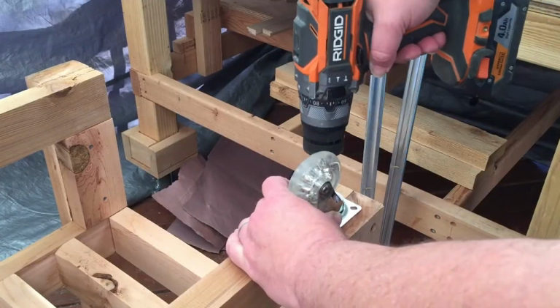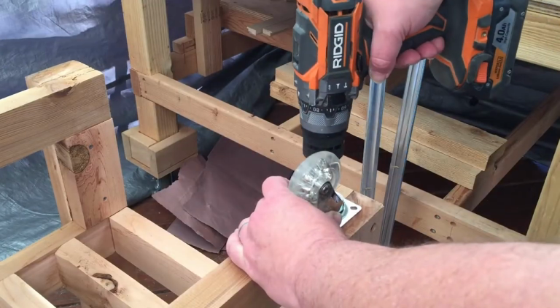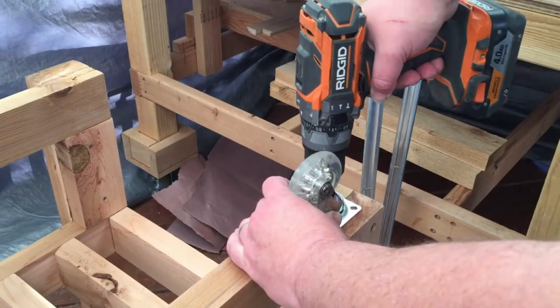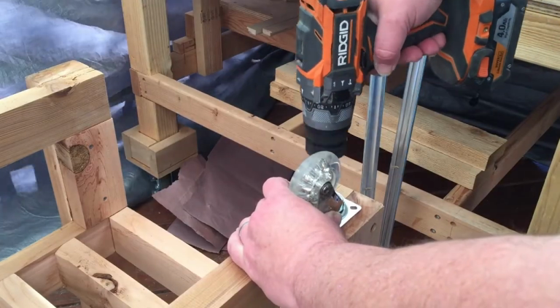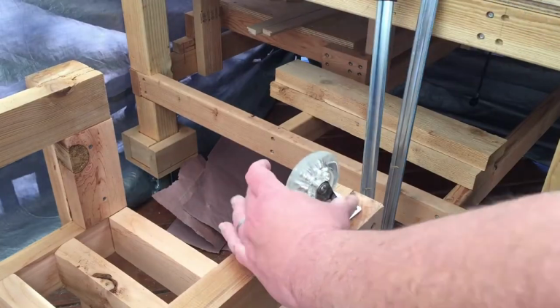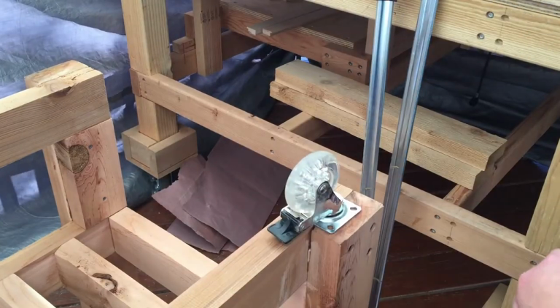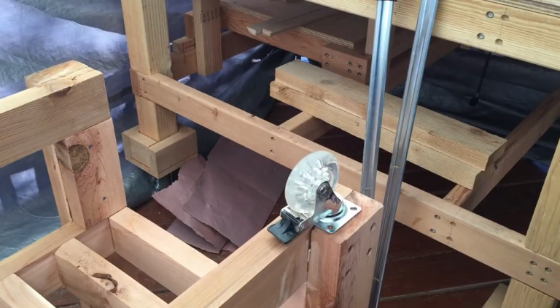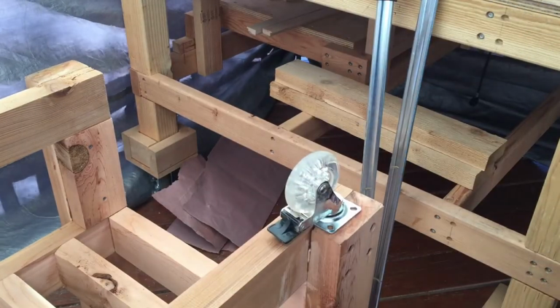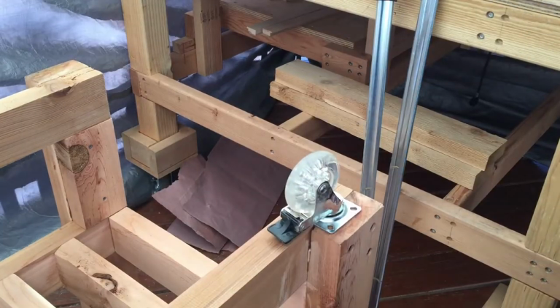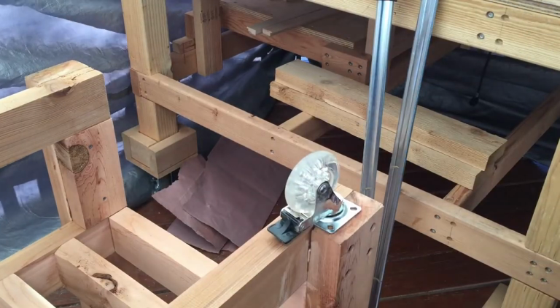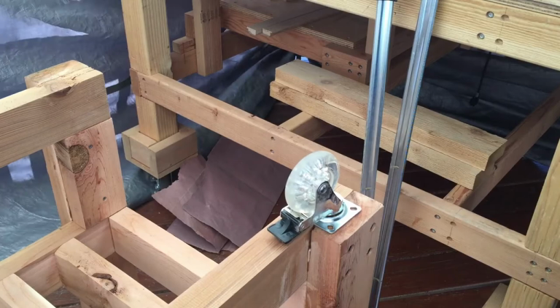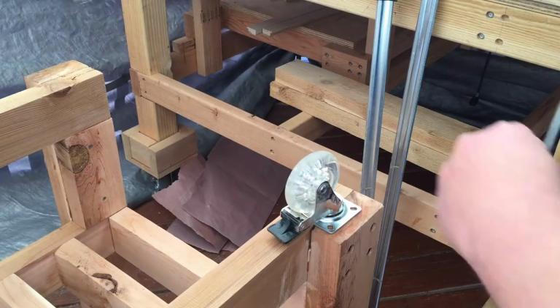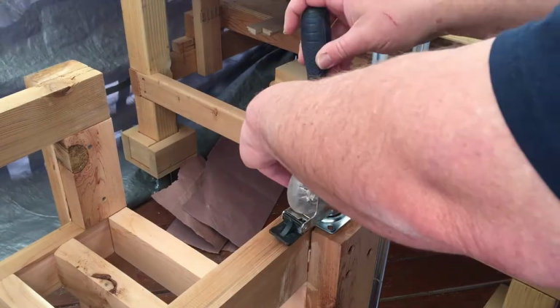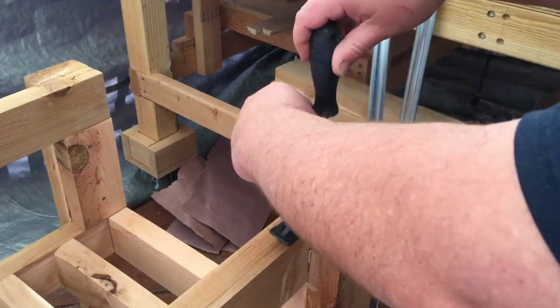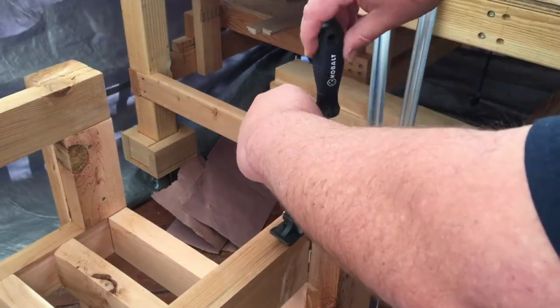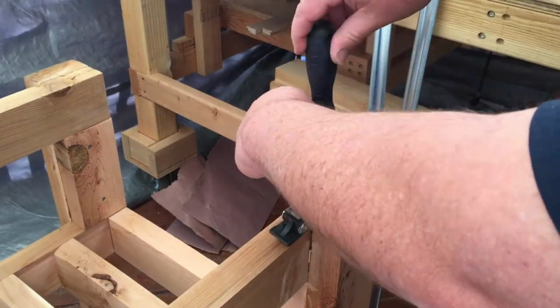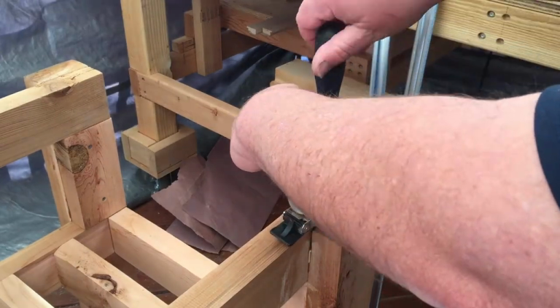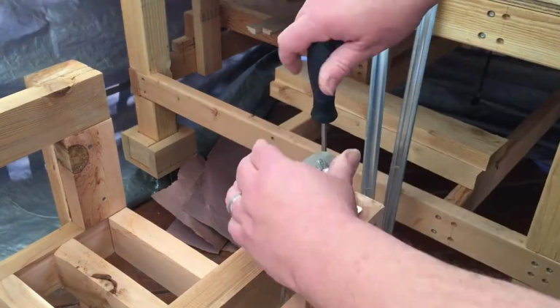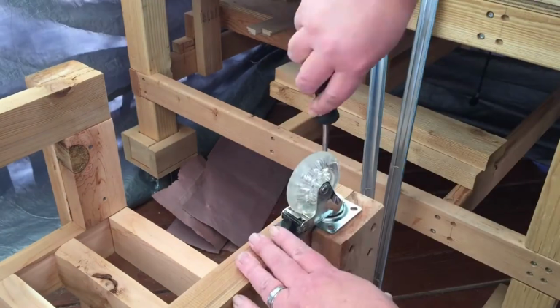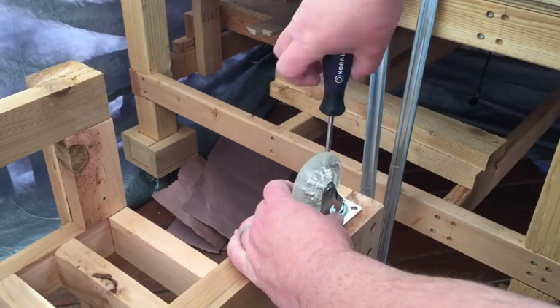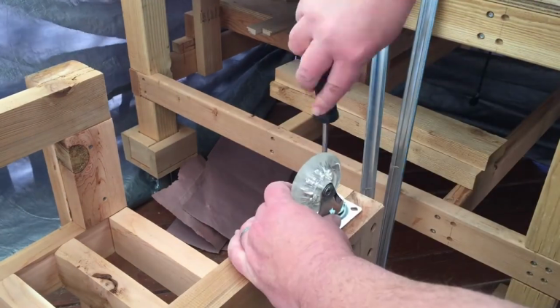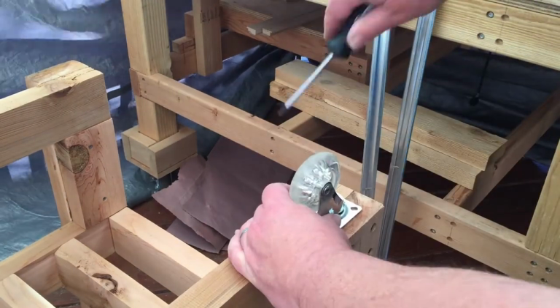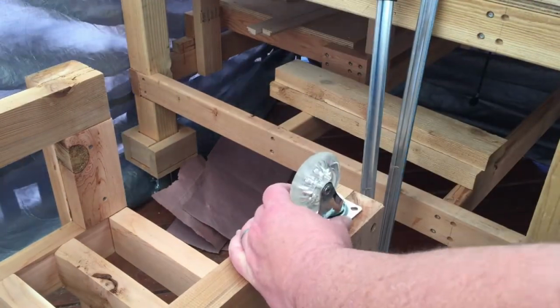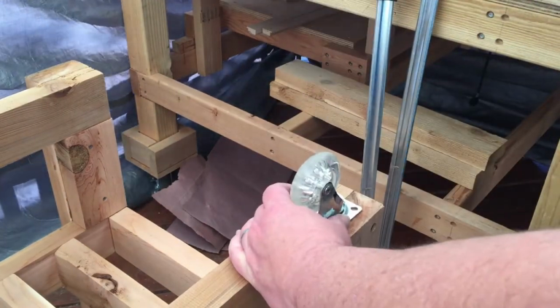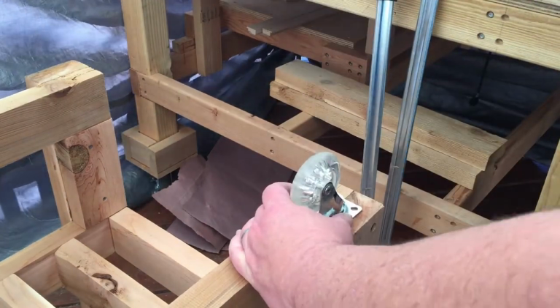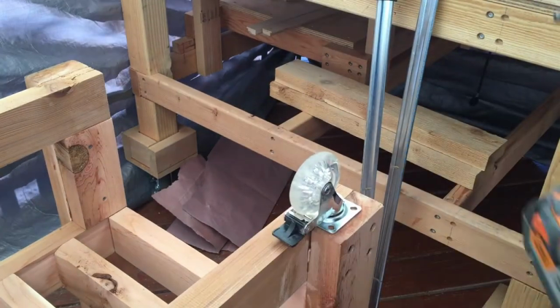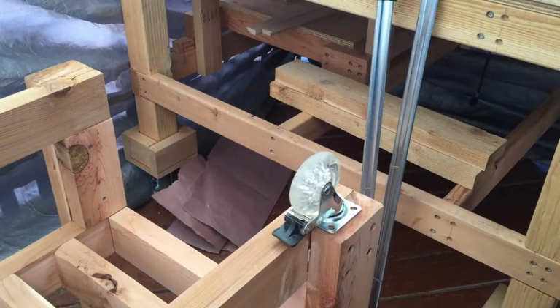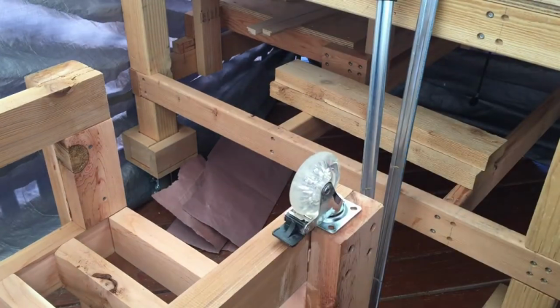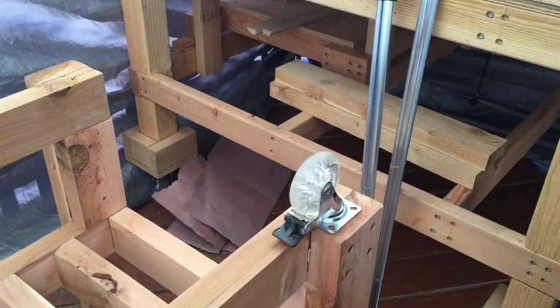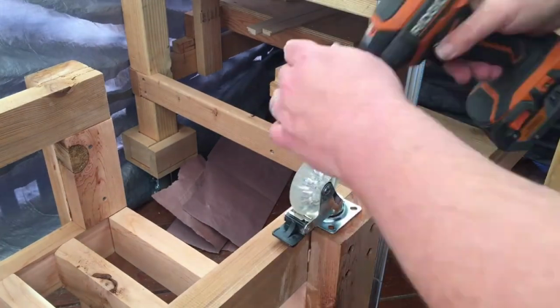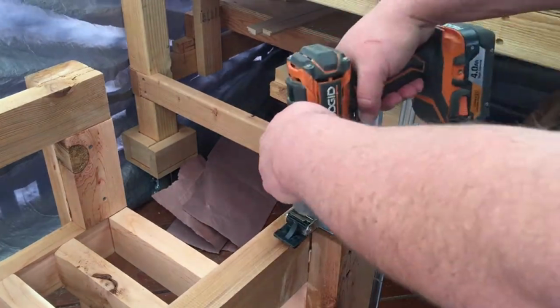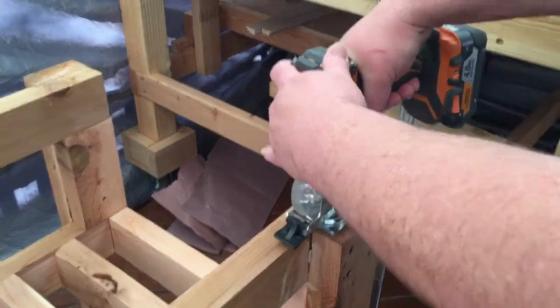Now that all that's attached, it's just time to drill pilot holes for the wheel screws and attach the wheels.